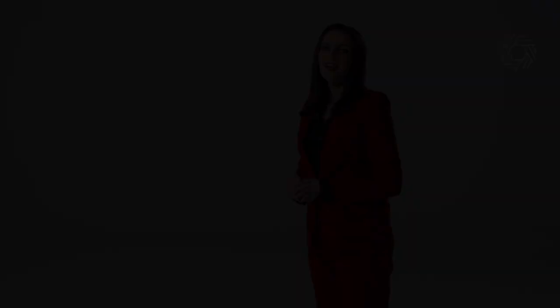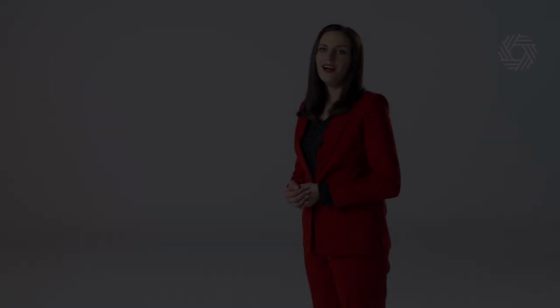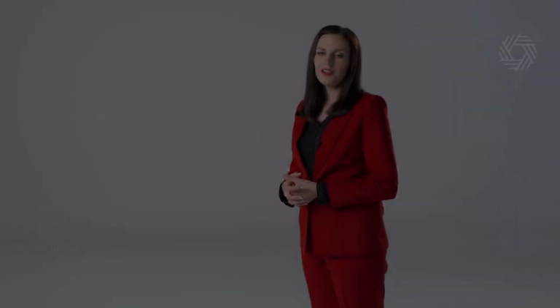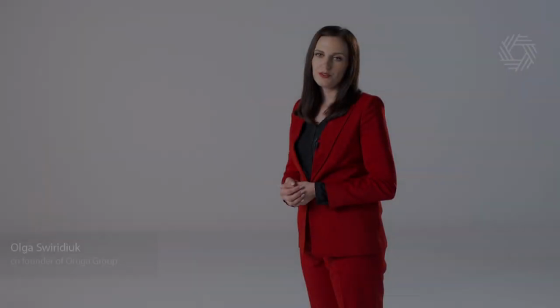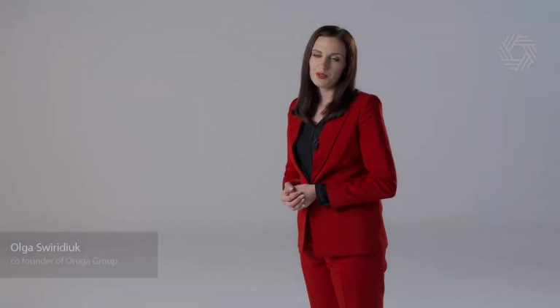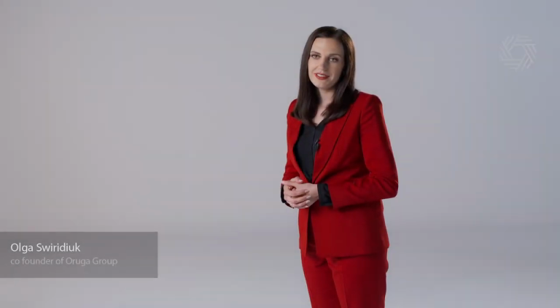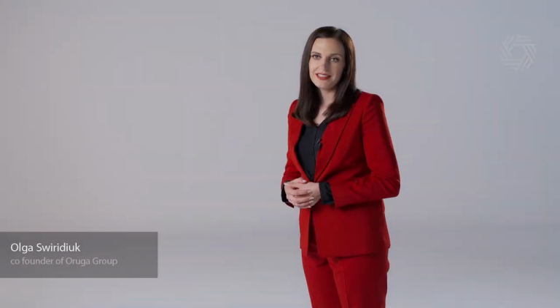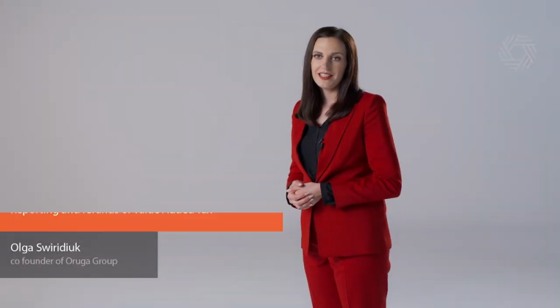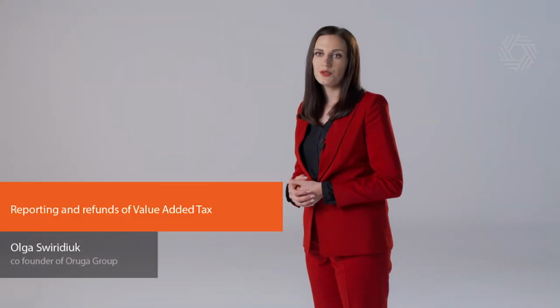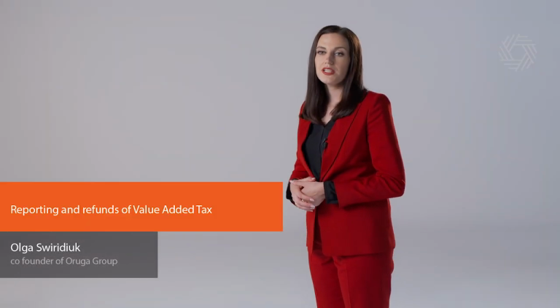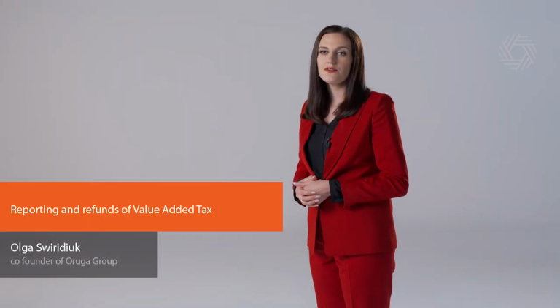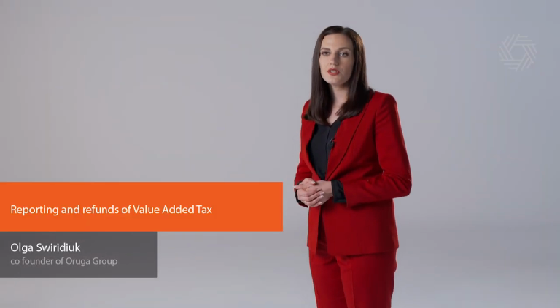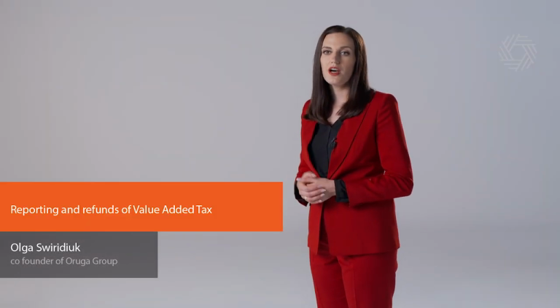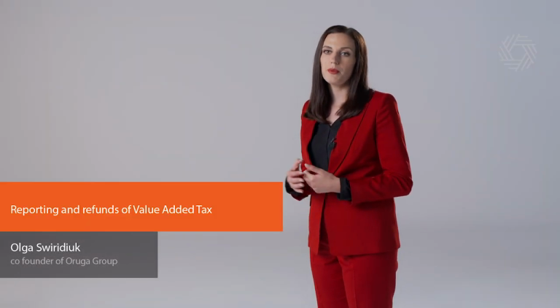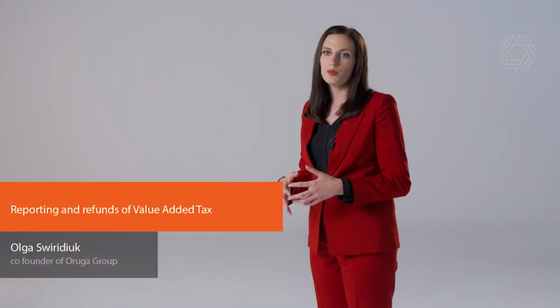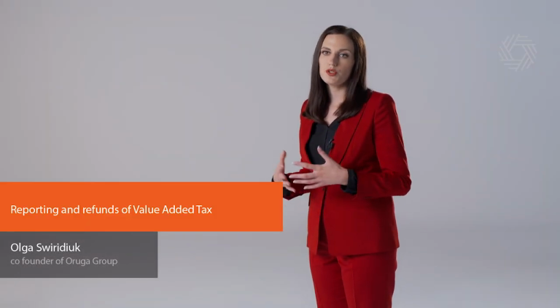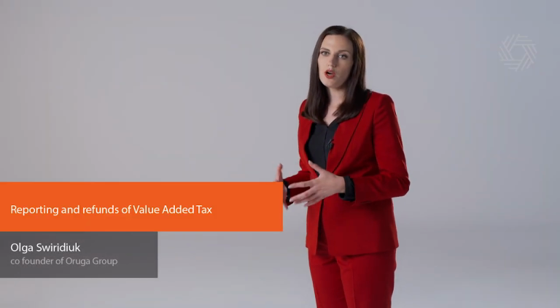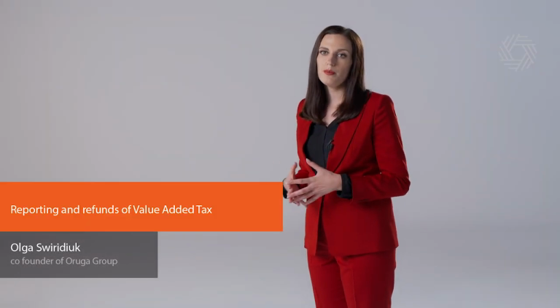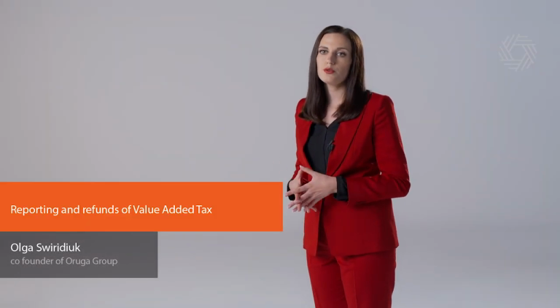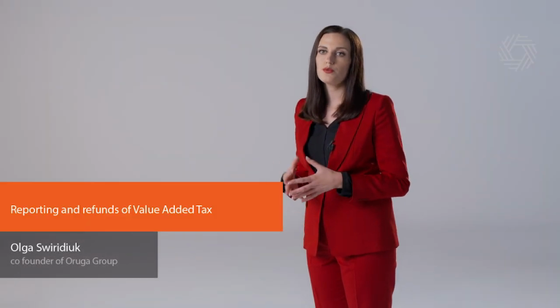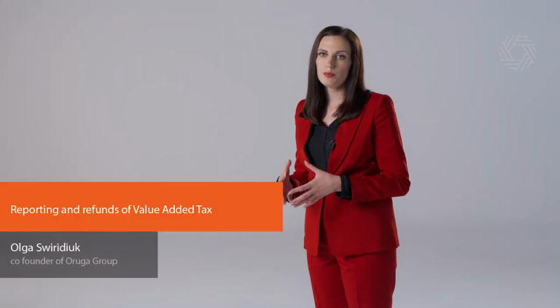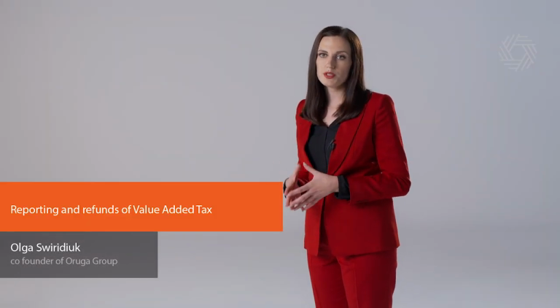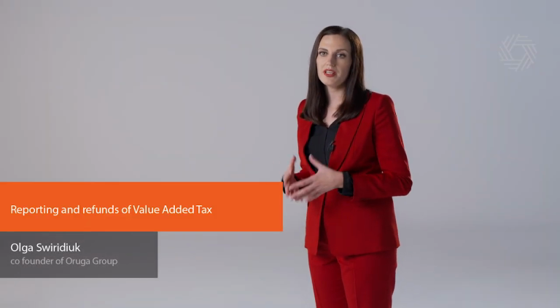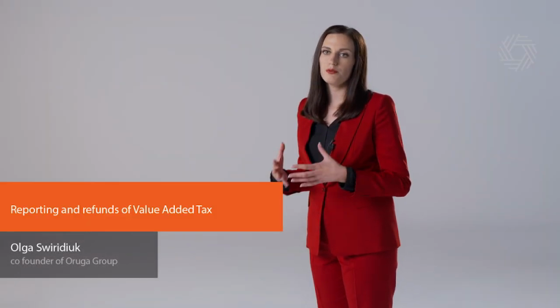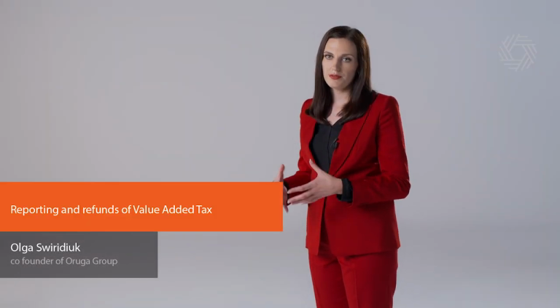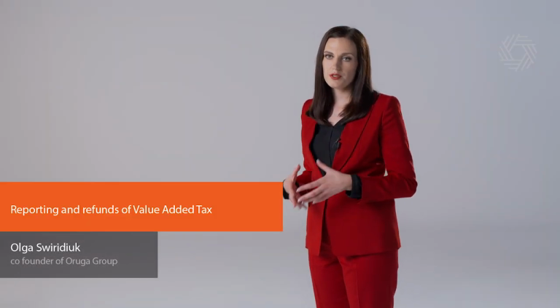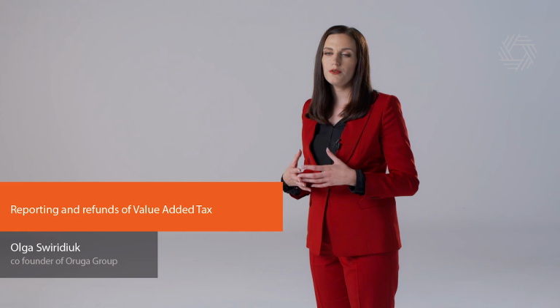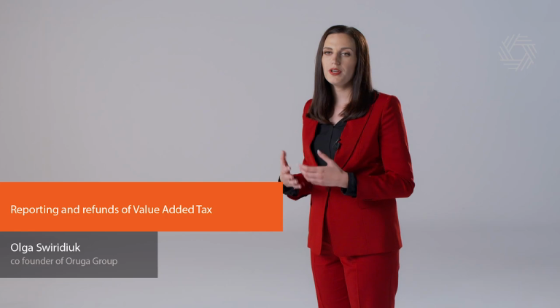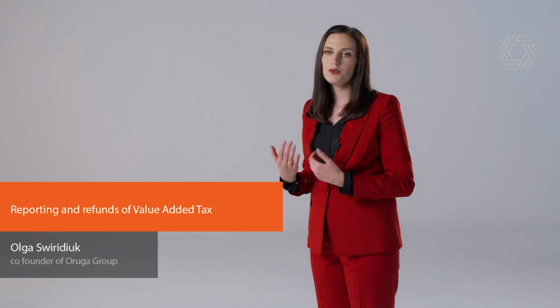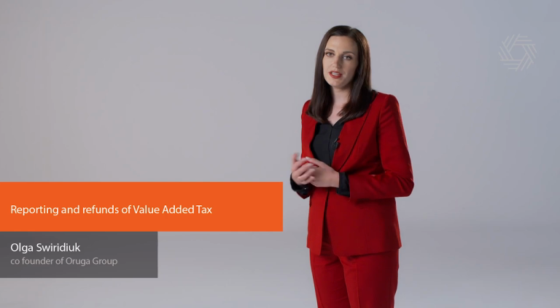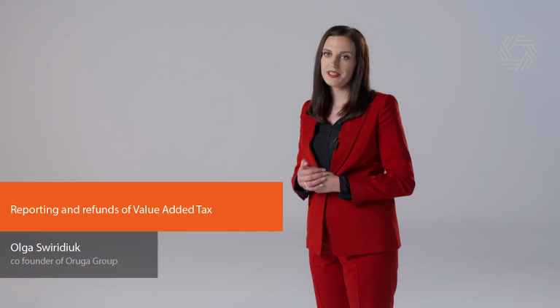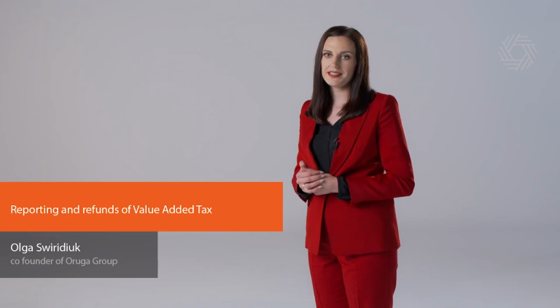Hi everyone! In today's video I'm going to talk about reporting and refunds of value-added tax.